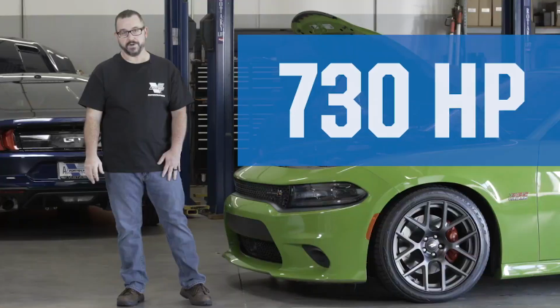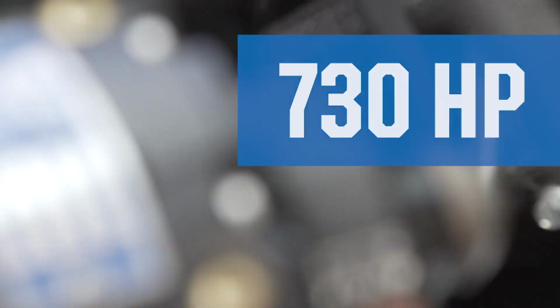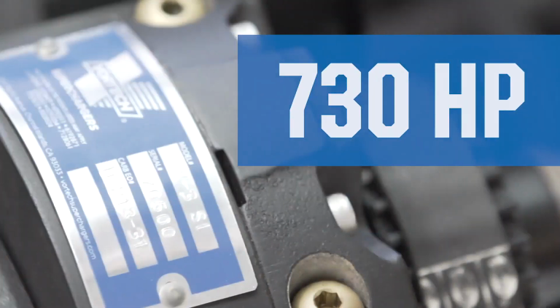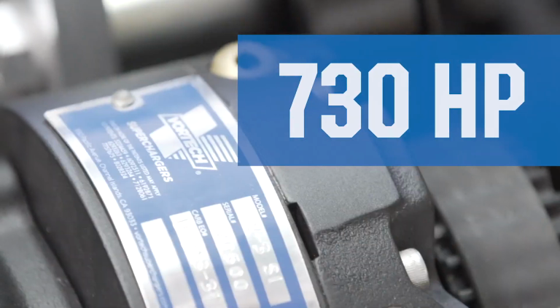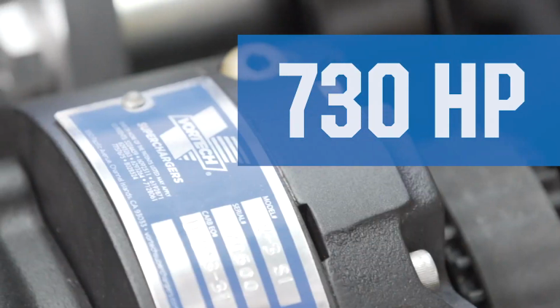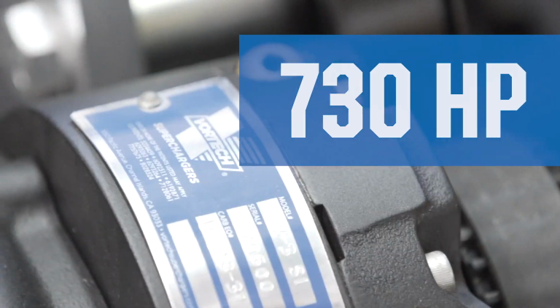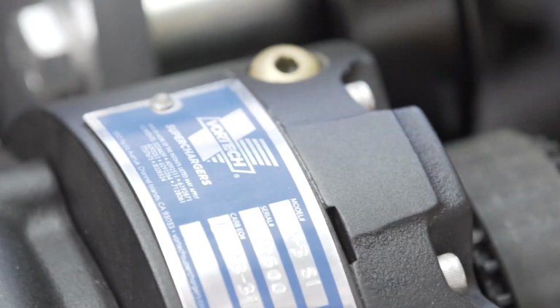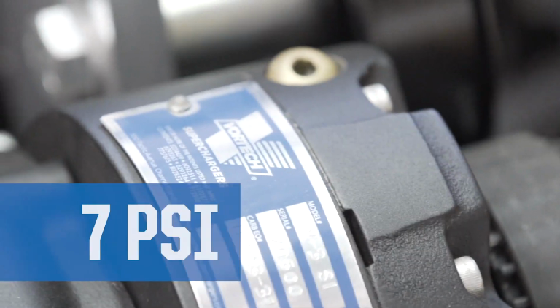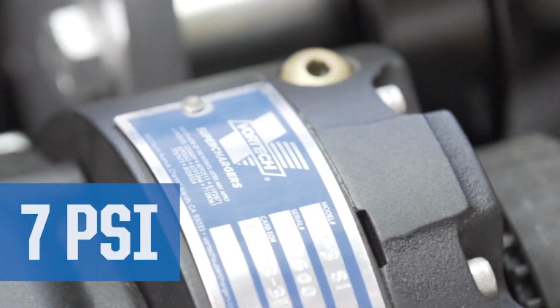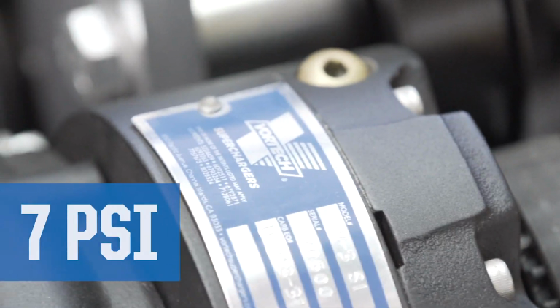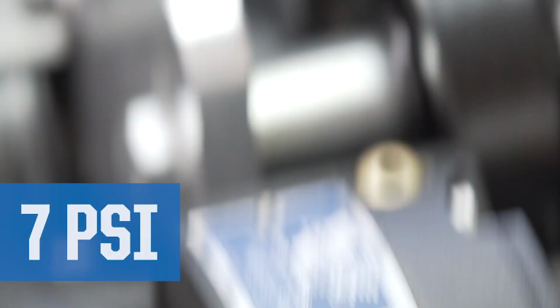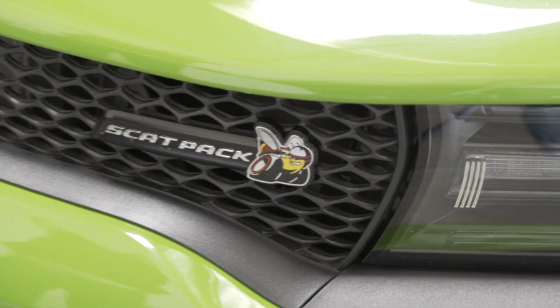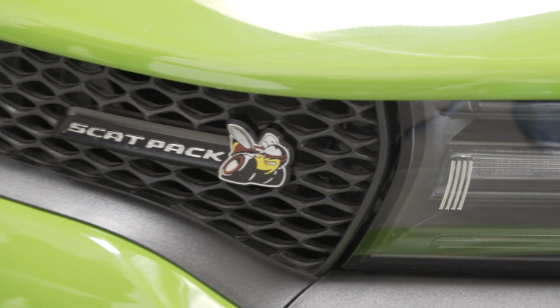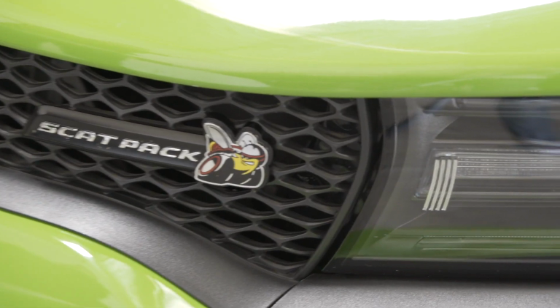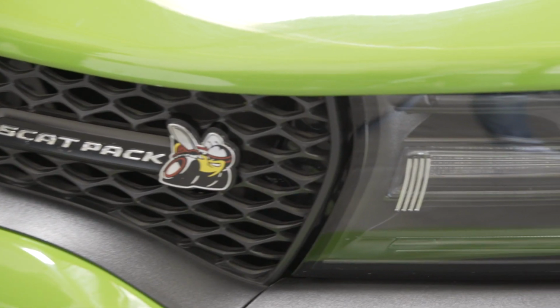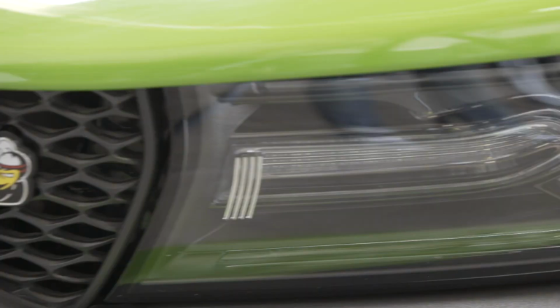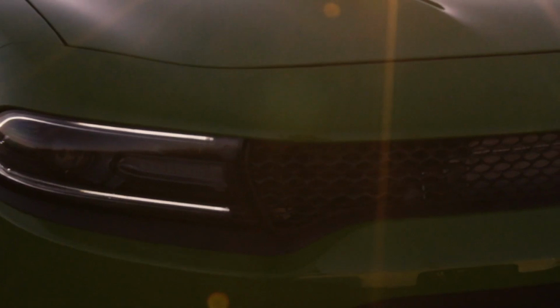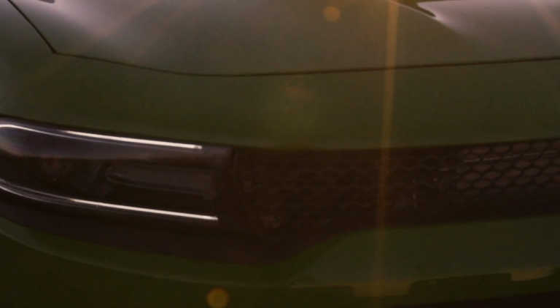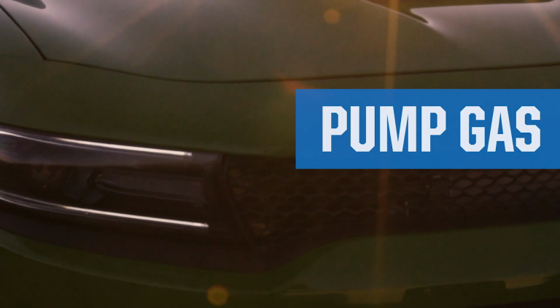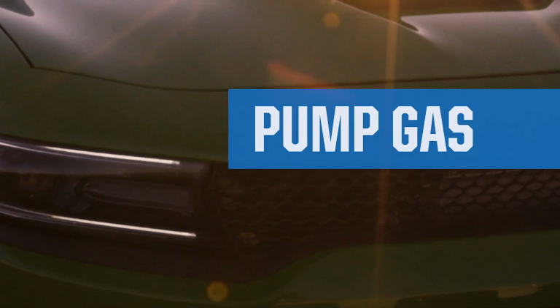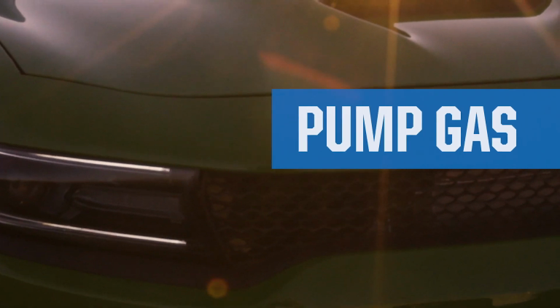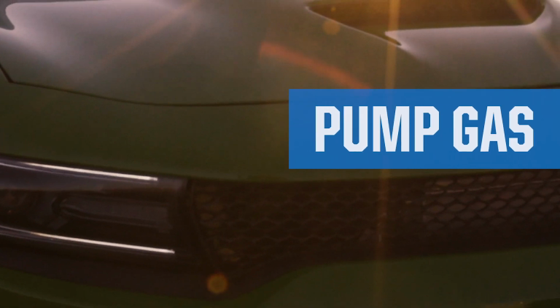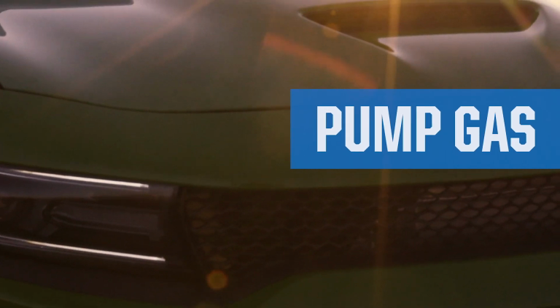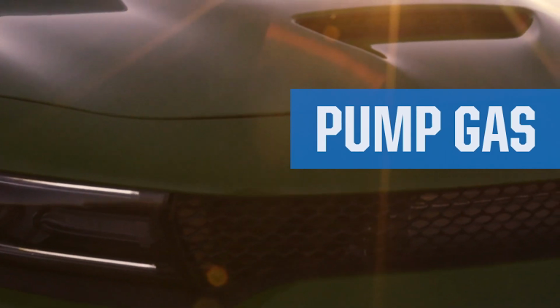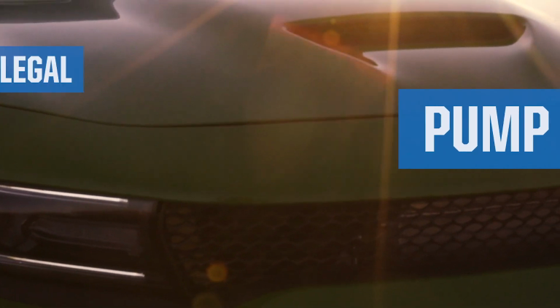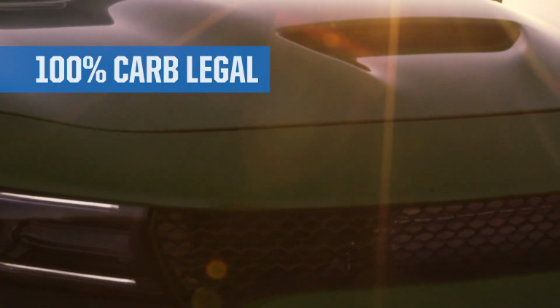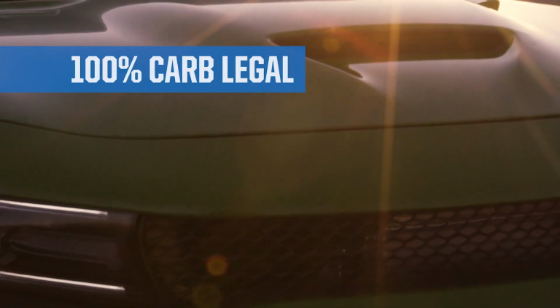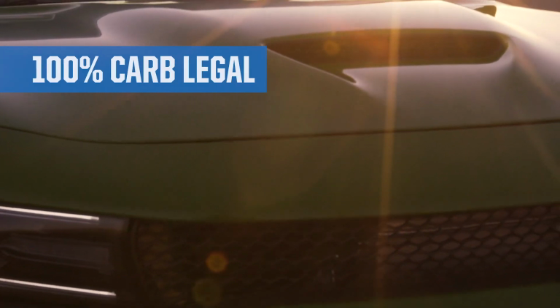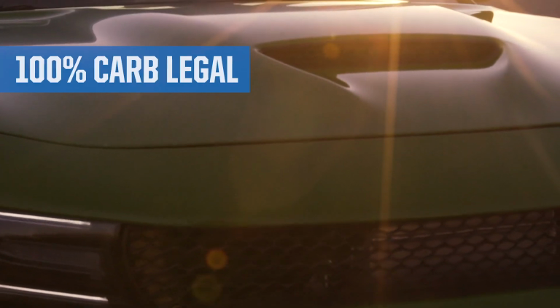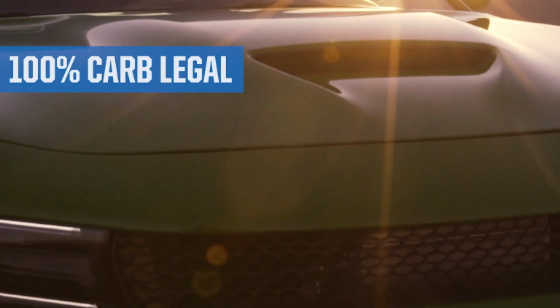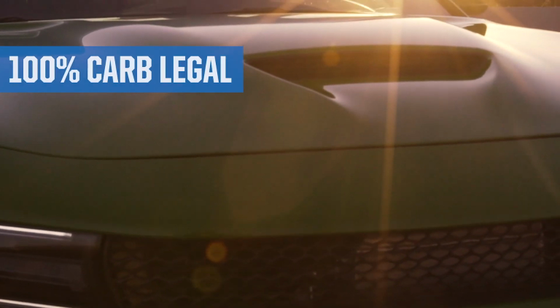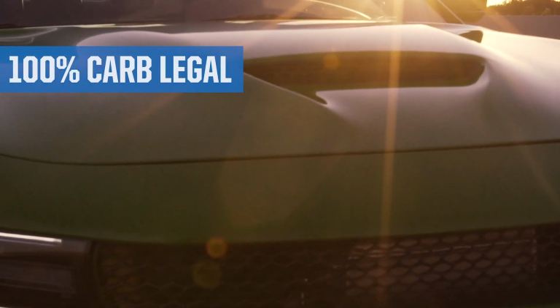730 horsepower, 7 PSI, 91 octane pump gas, 100% carb legal.